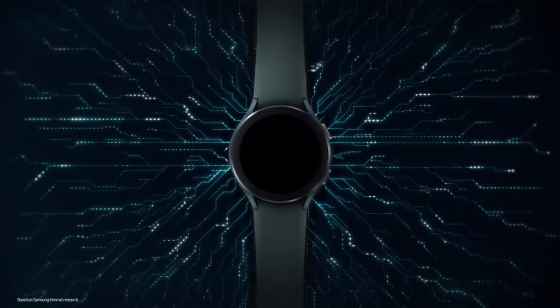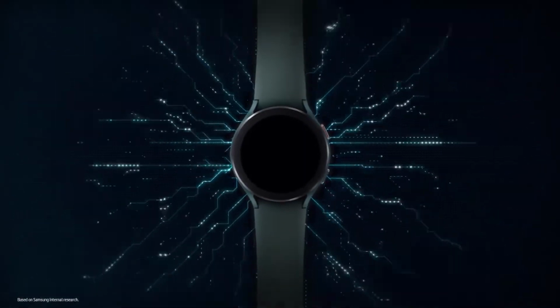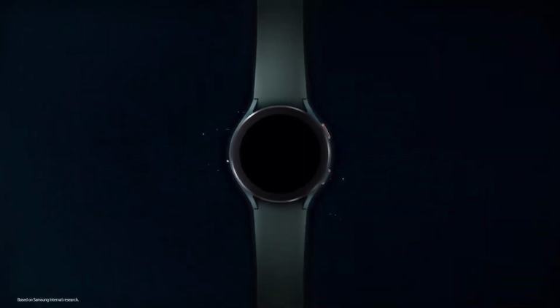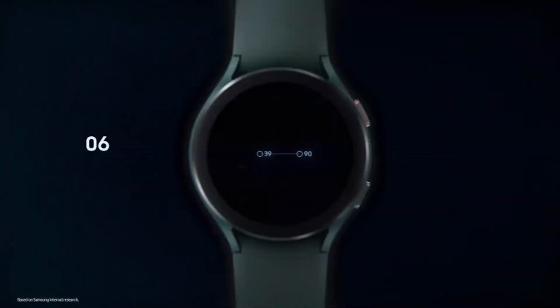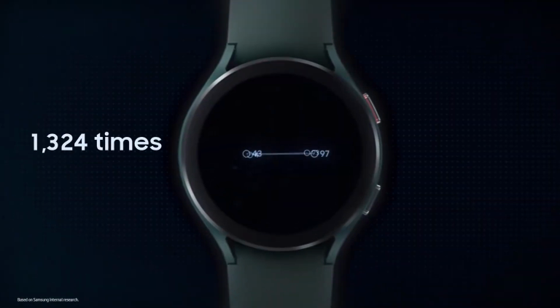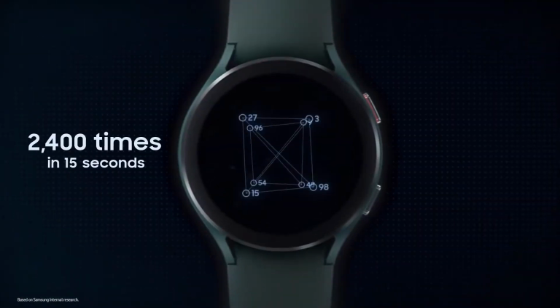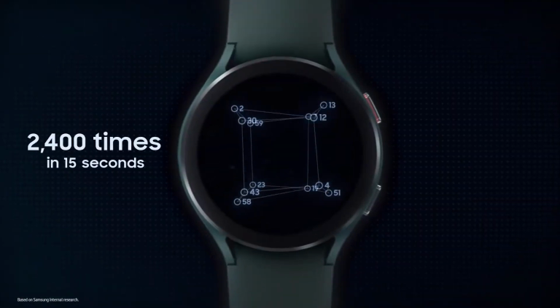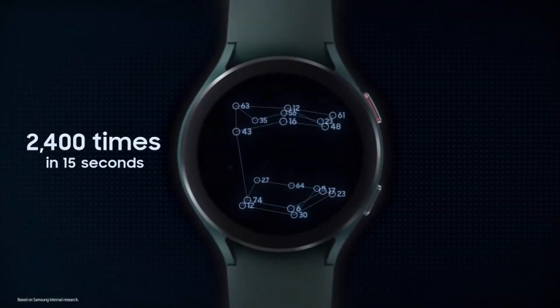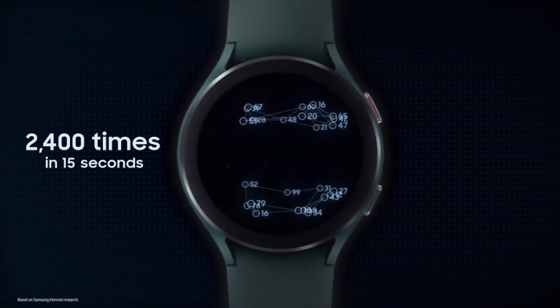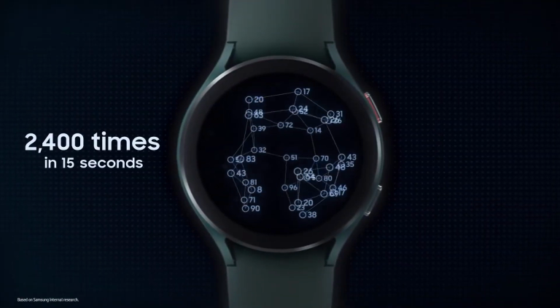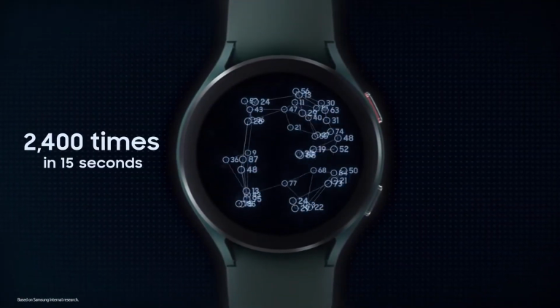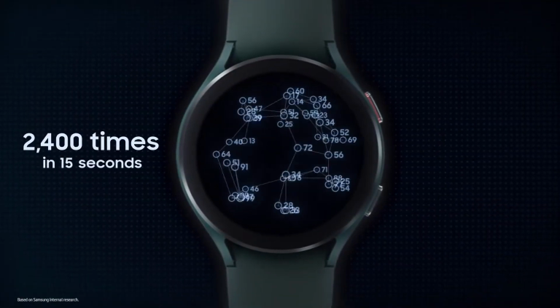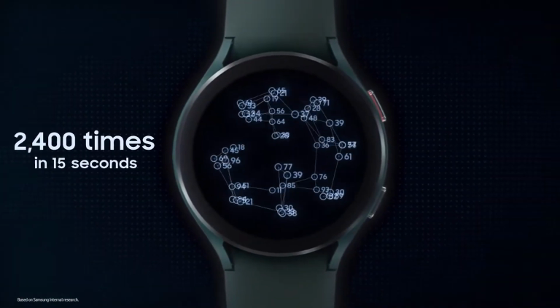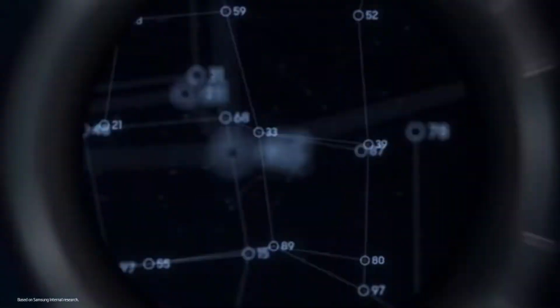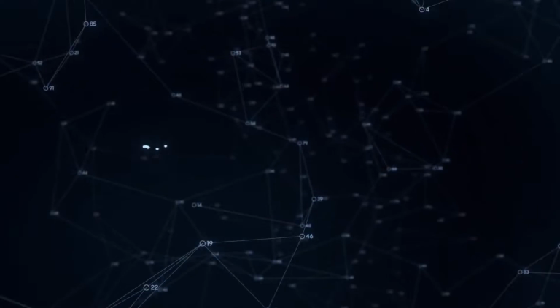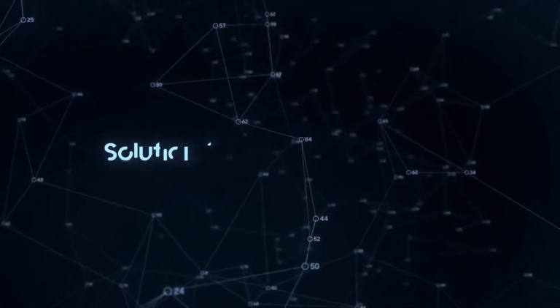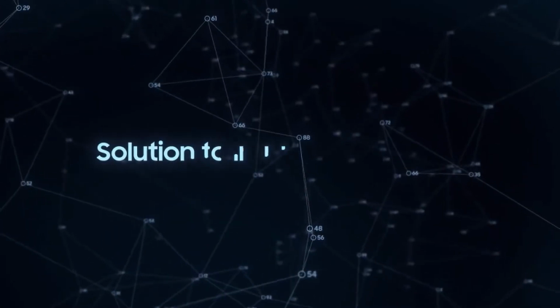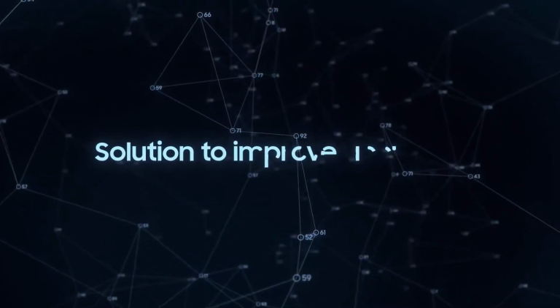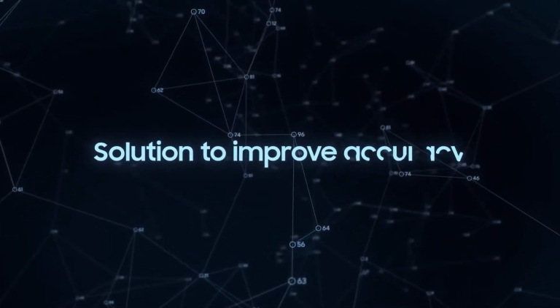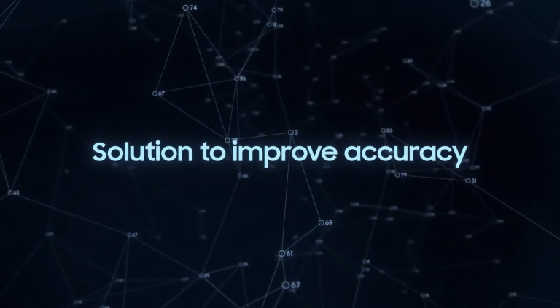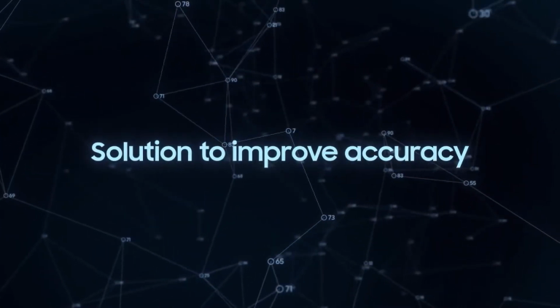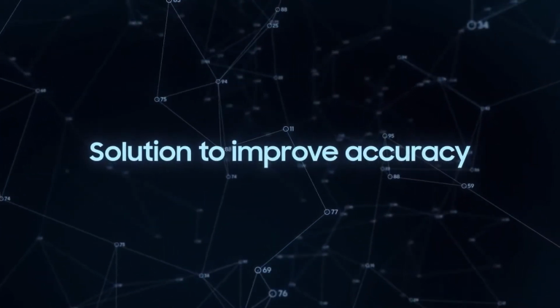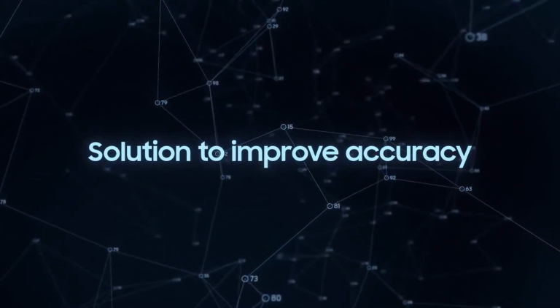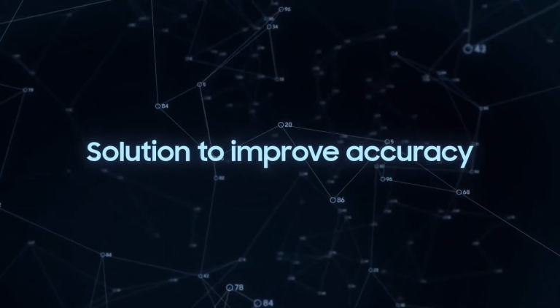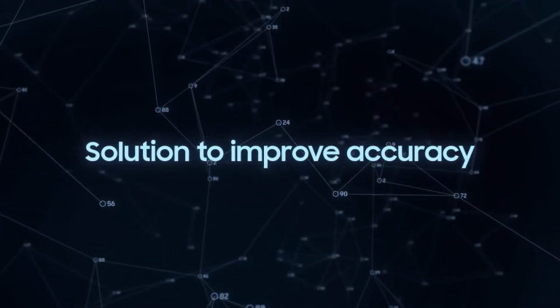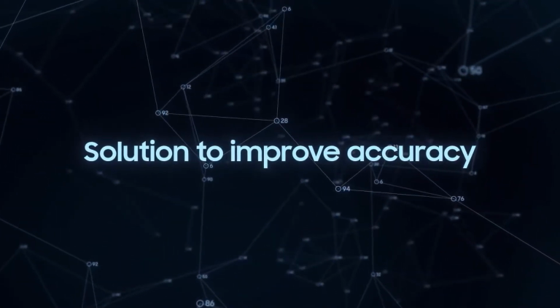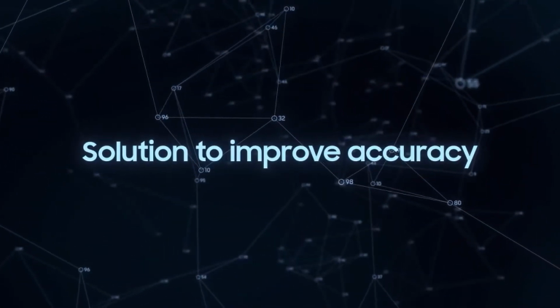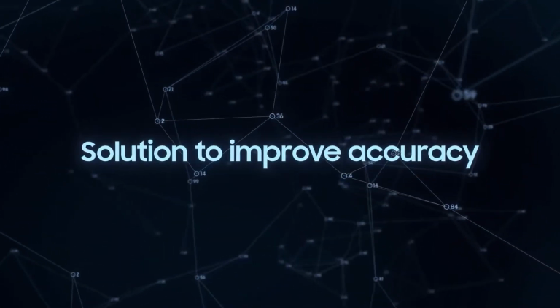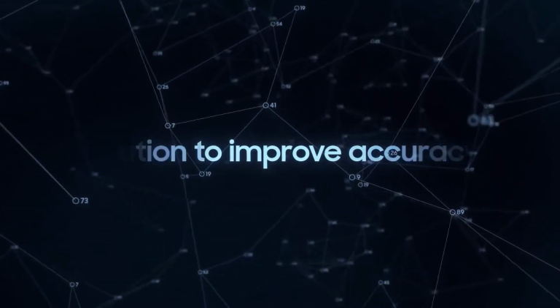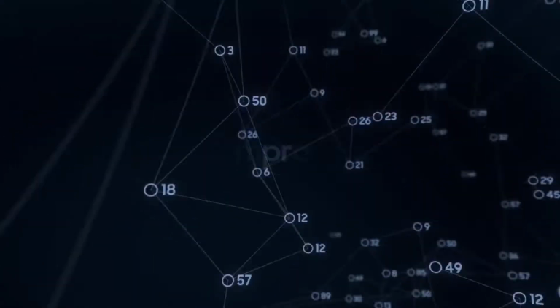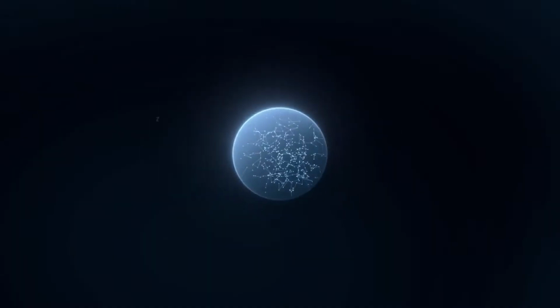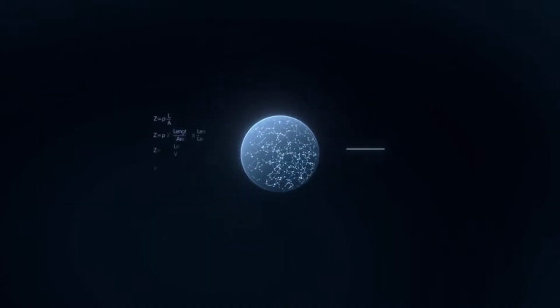Even though the Apple Watch can get you through the day, it doesn't have the same battery life as the Galaxy Watch 4, even when tracking workouts and sleep patterns.